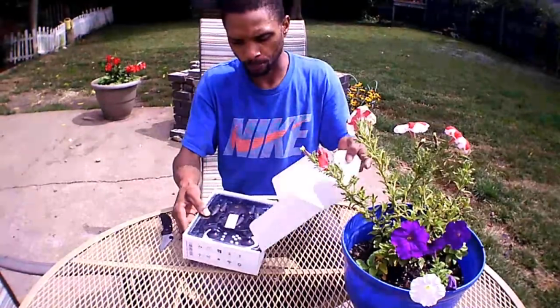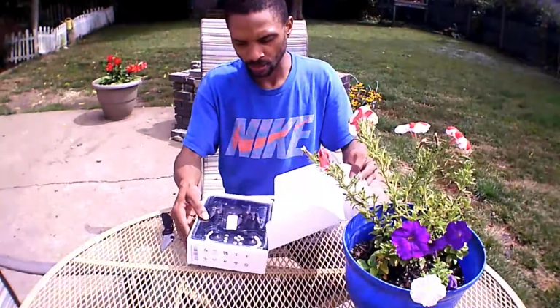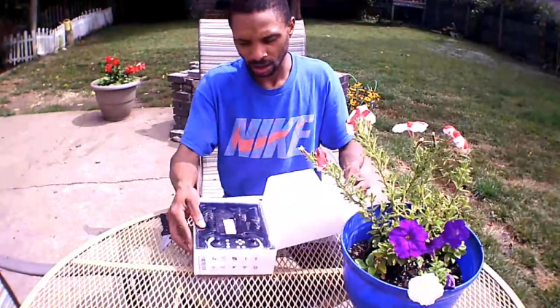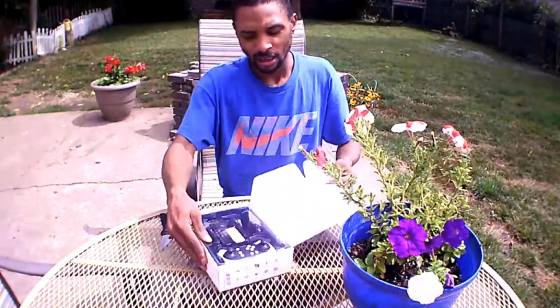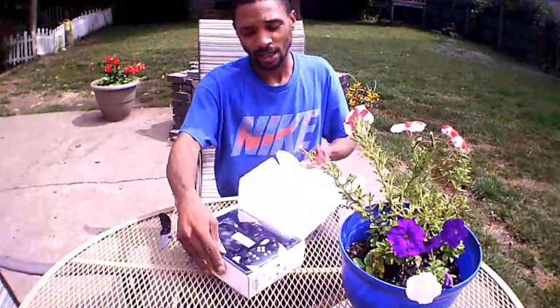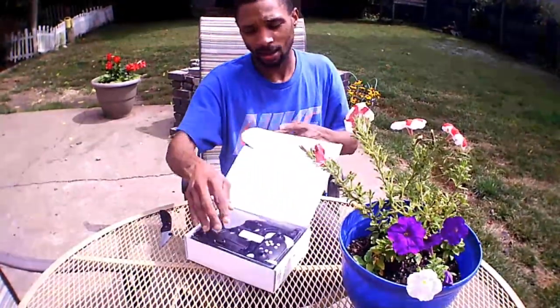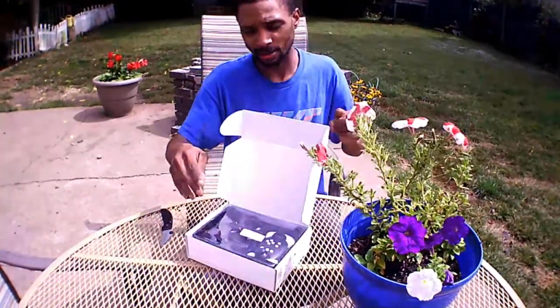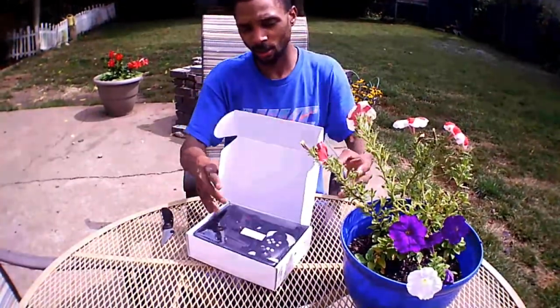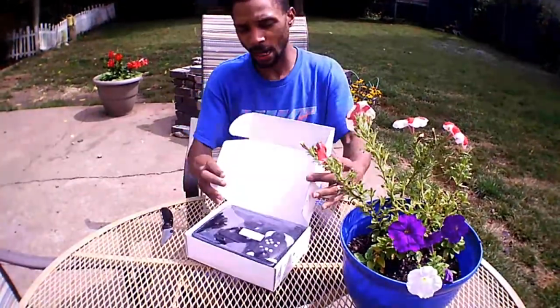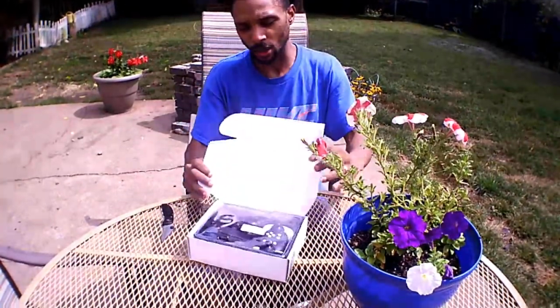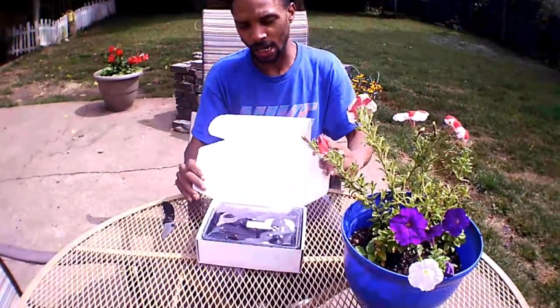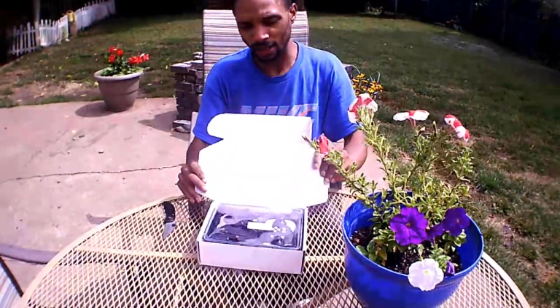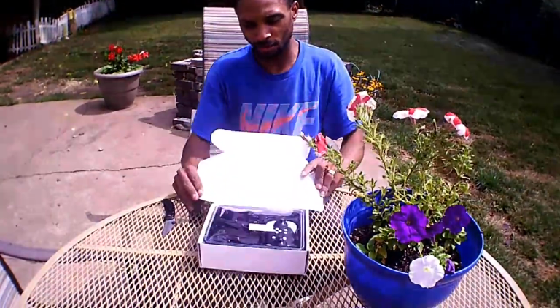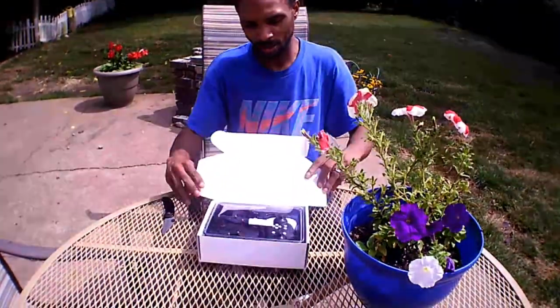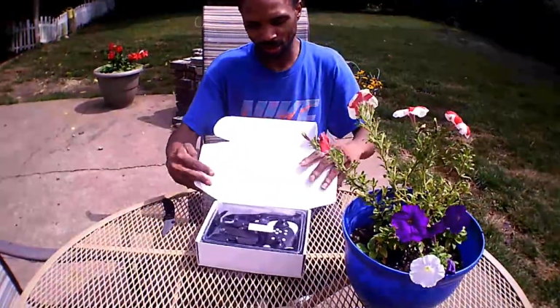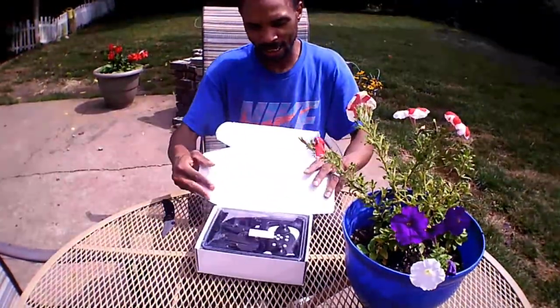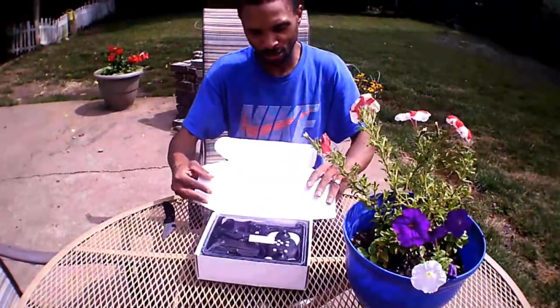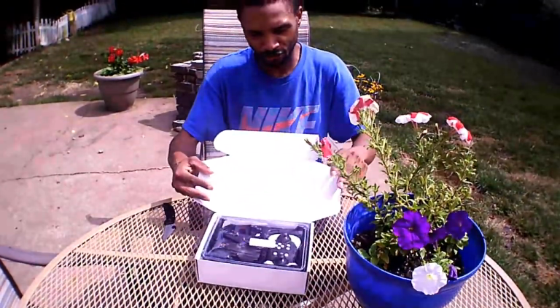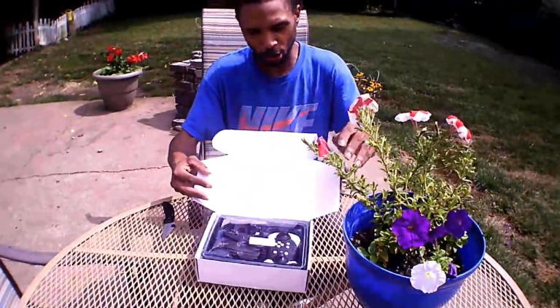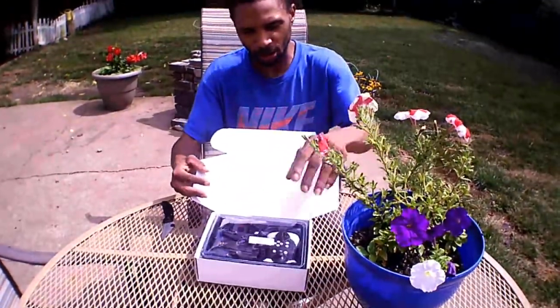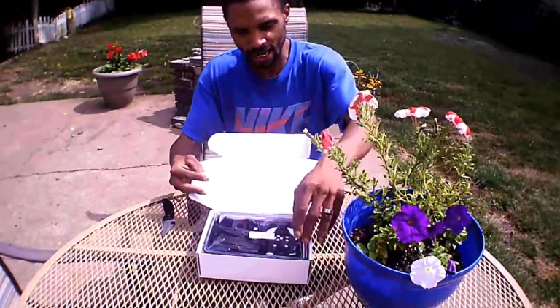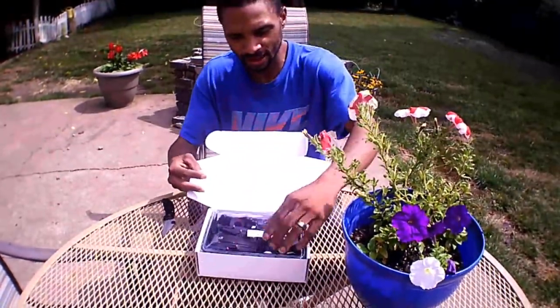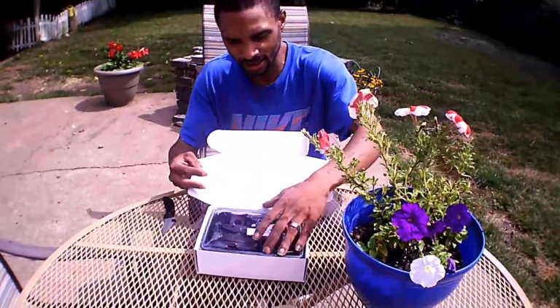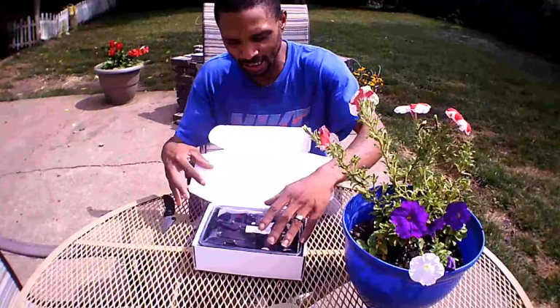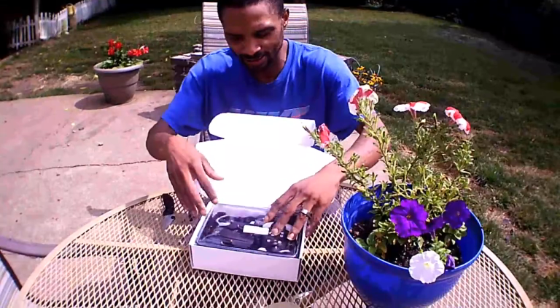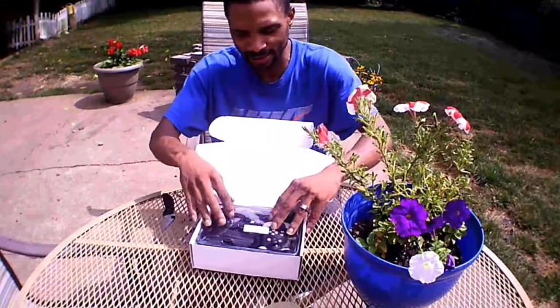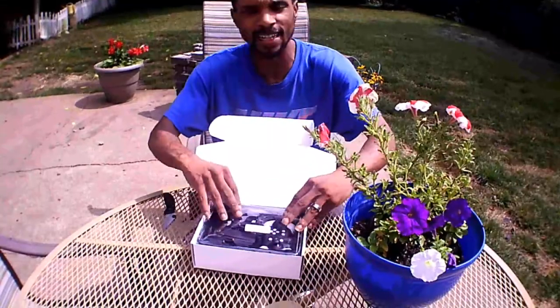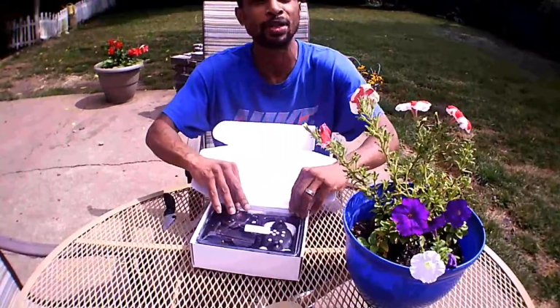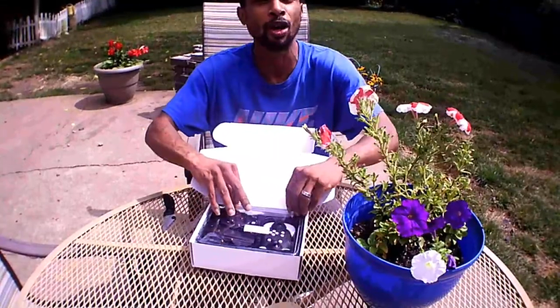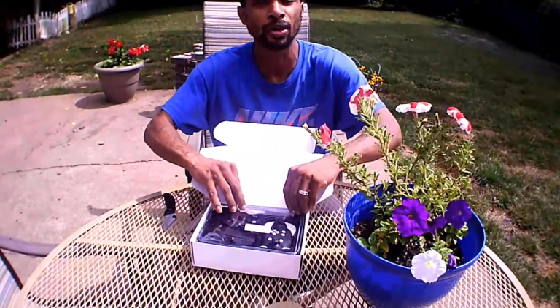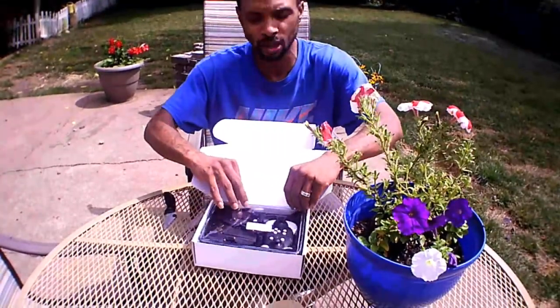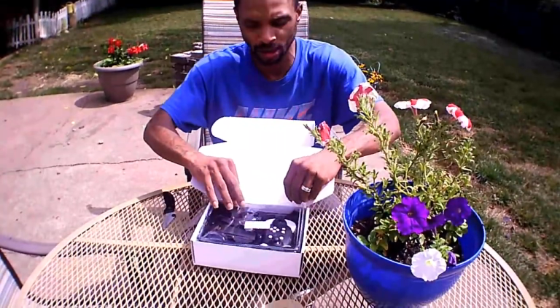So yeah, it's a little micro foldable guy — look at that. Let's take this top tear off really quick.